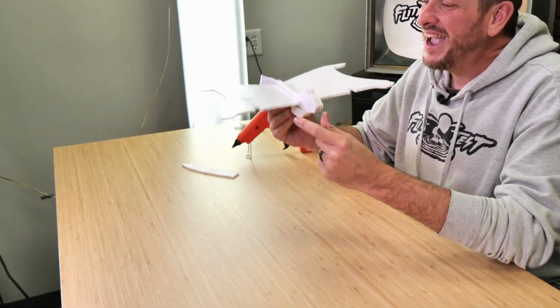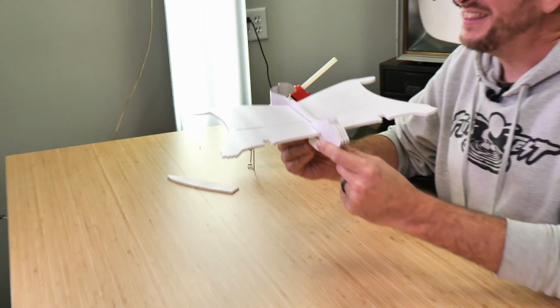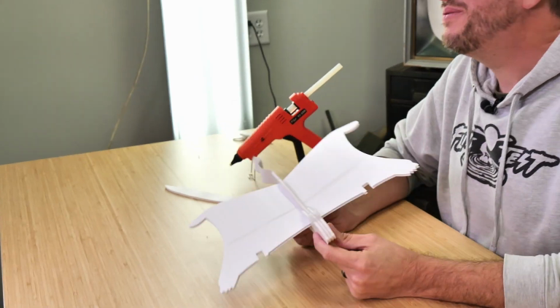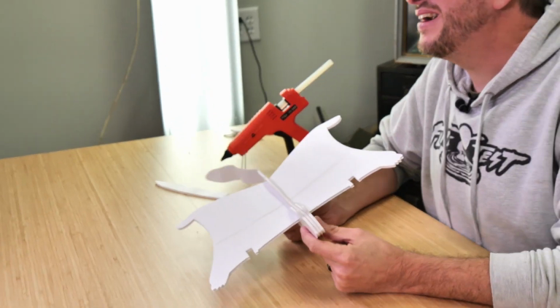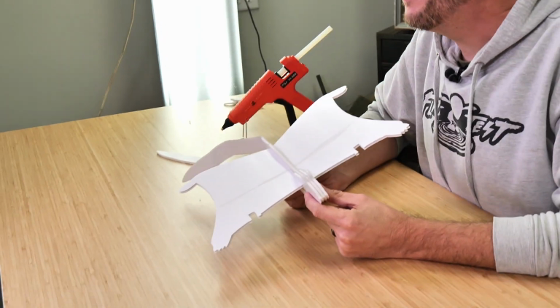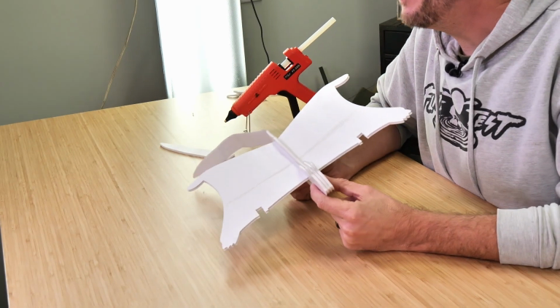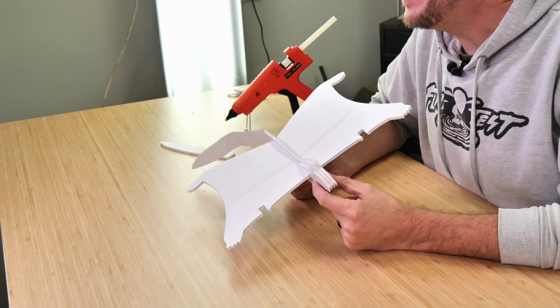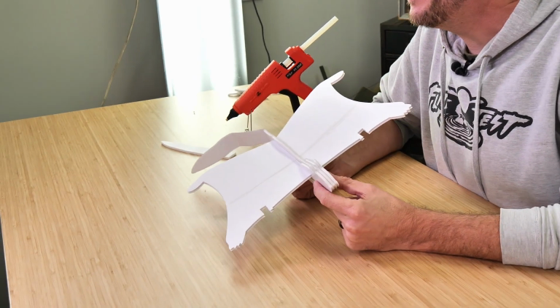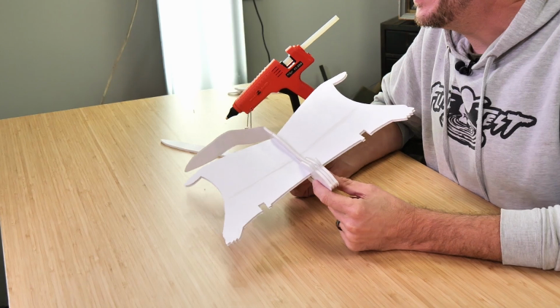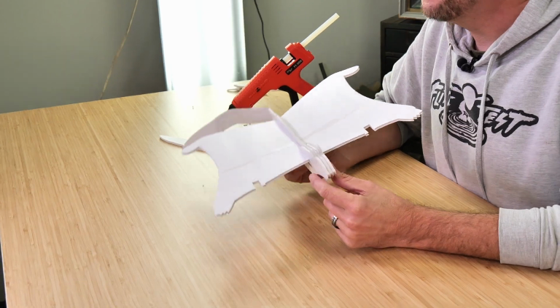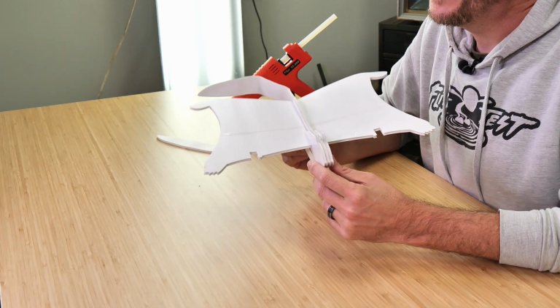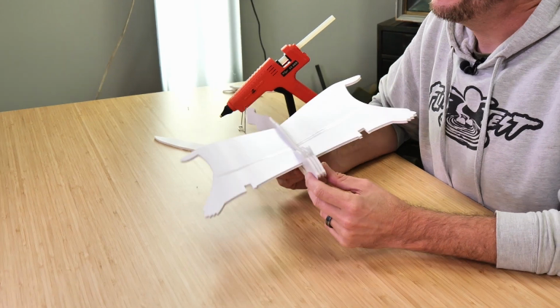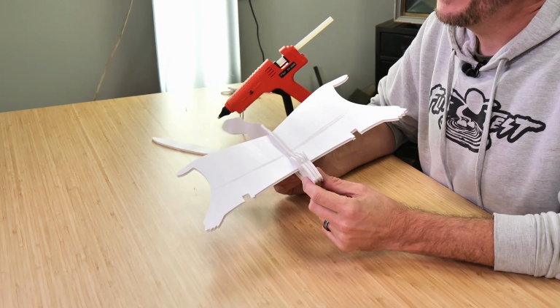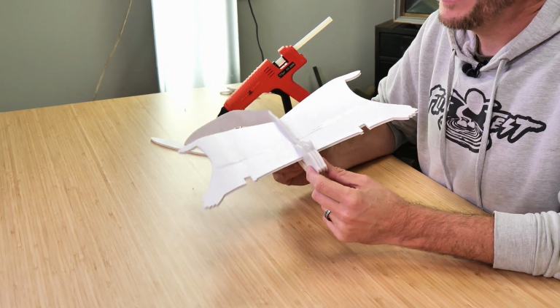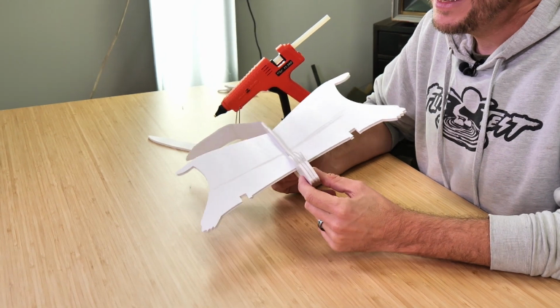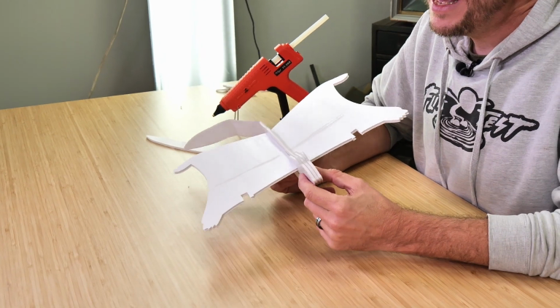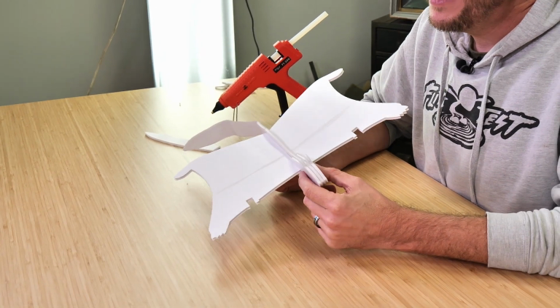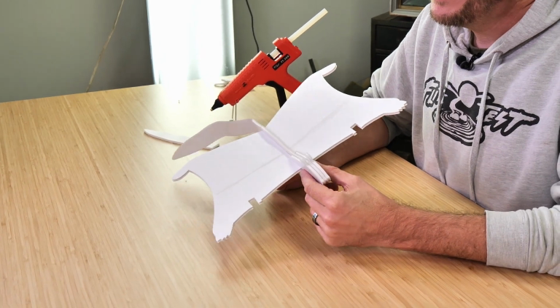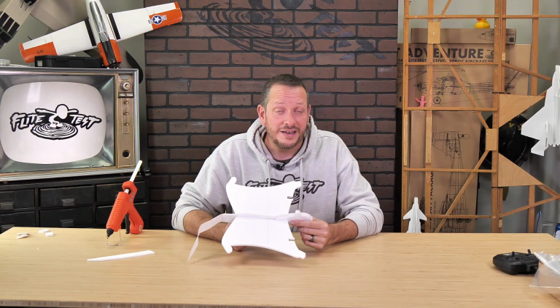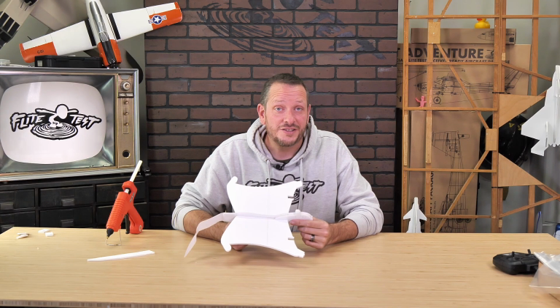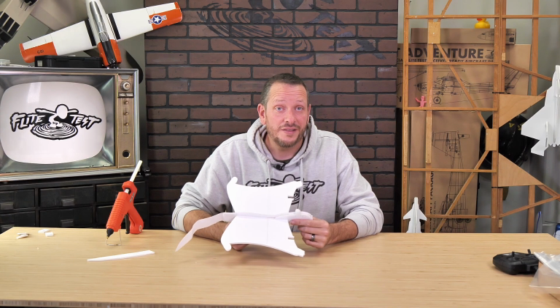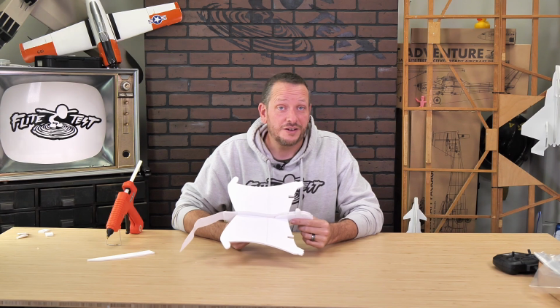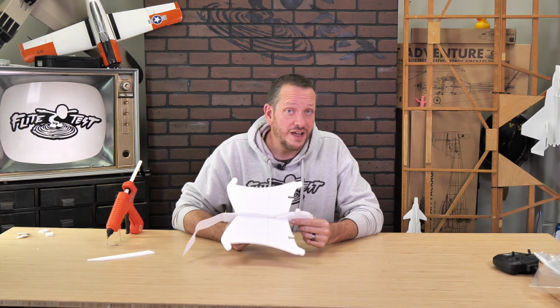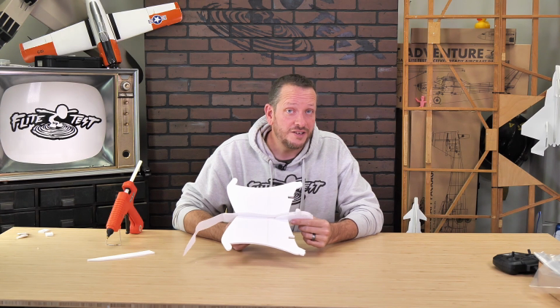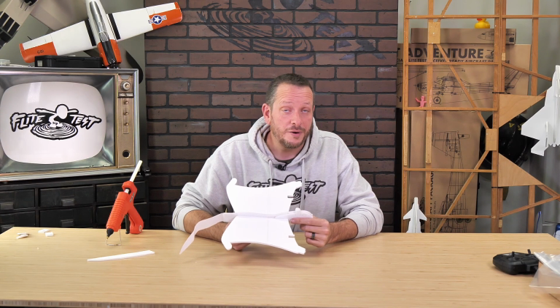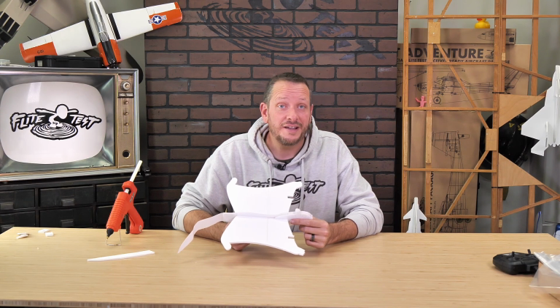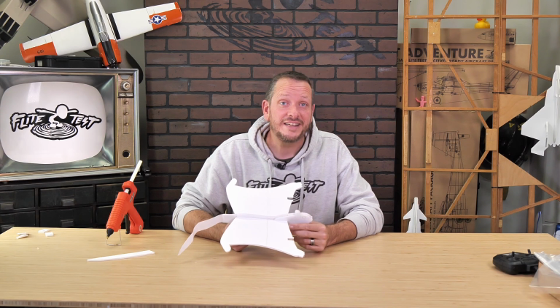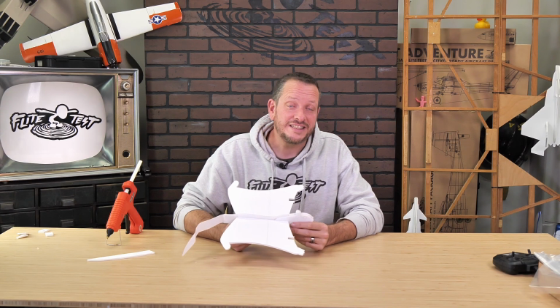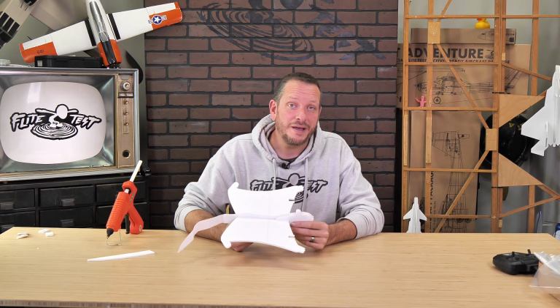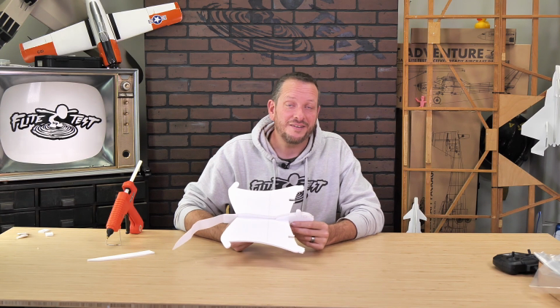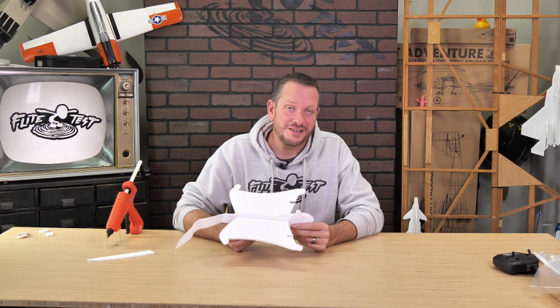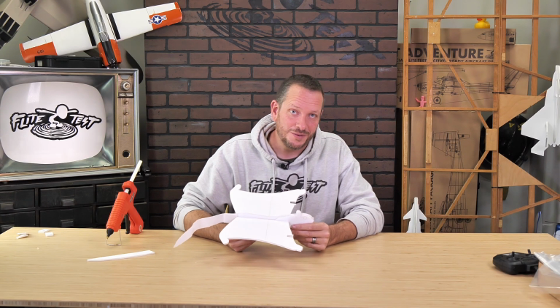At this point, our airframe is now done. We're ready to move on to the next step and install the electronics from our FT-Easy Pack V2.